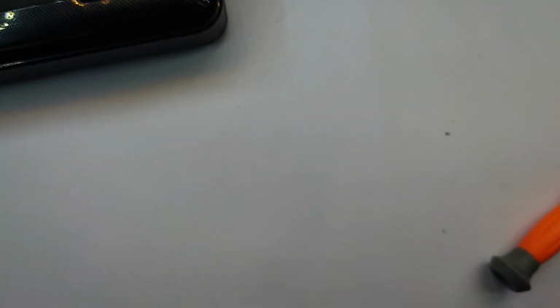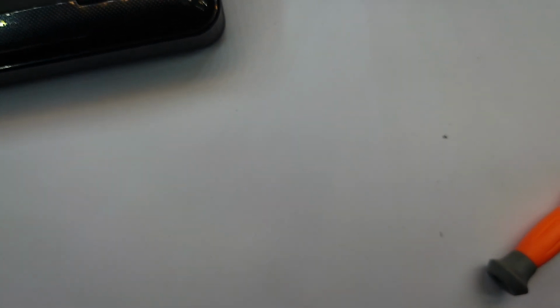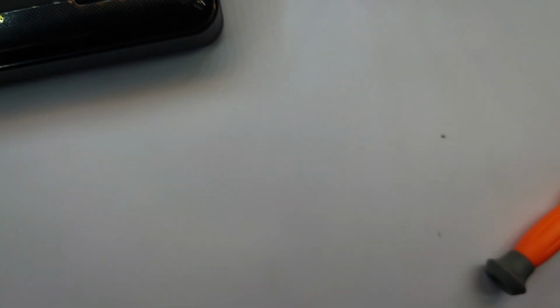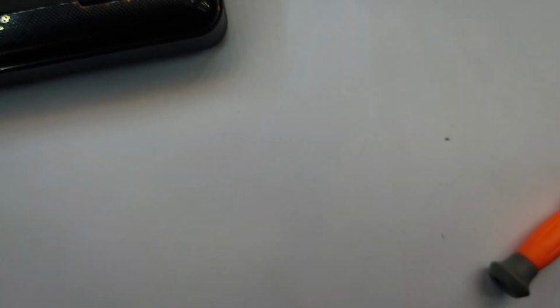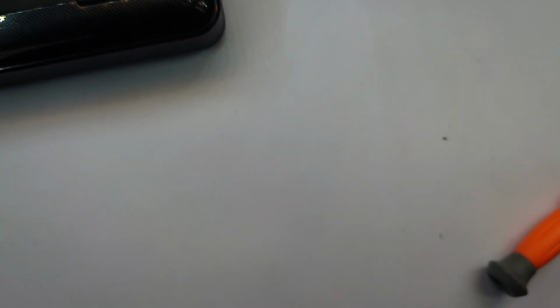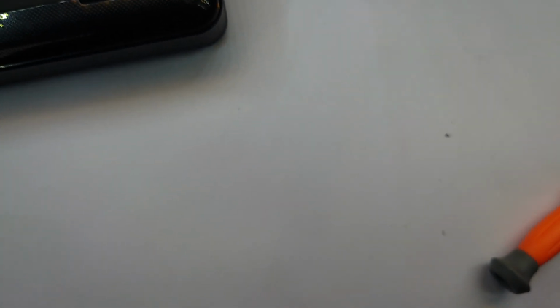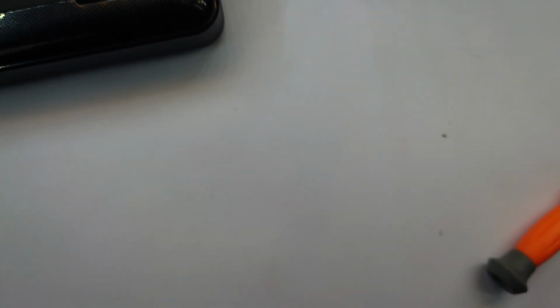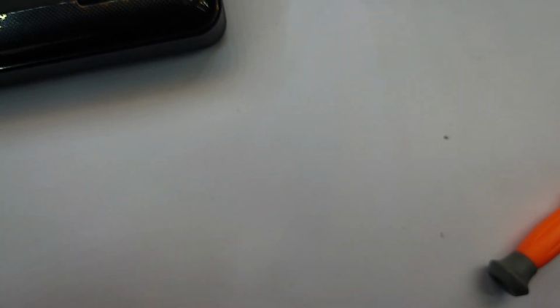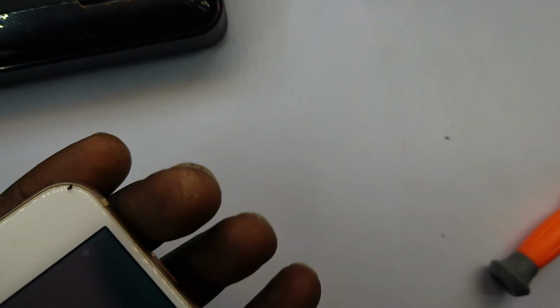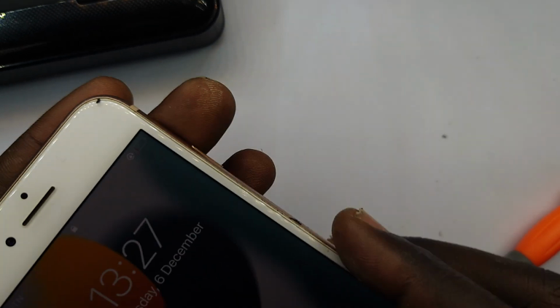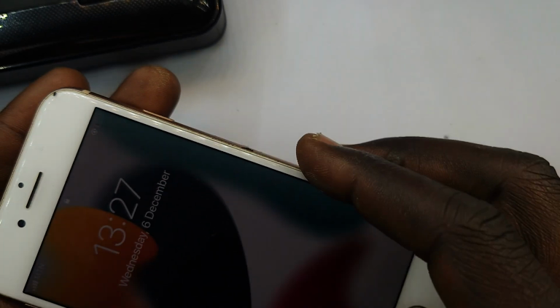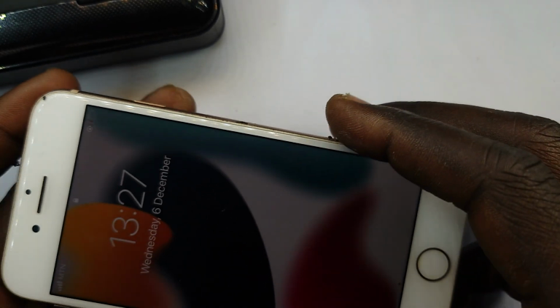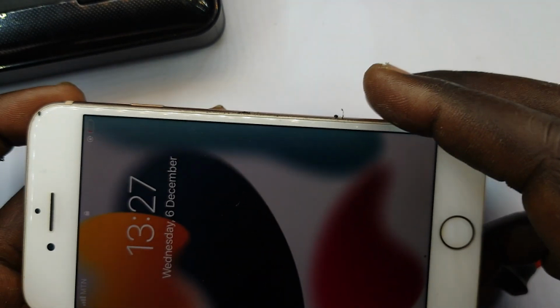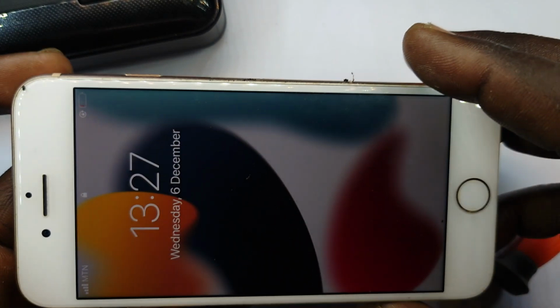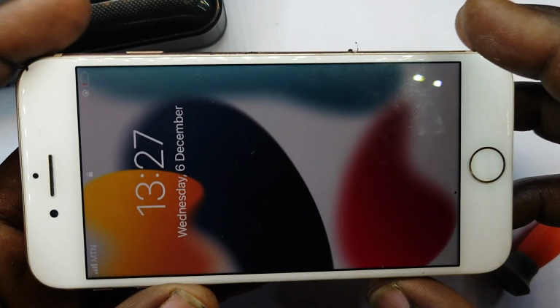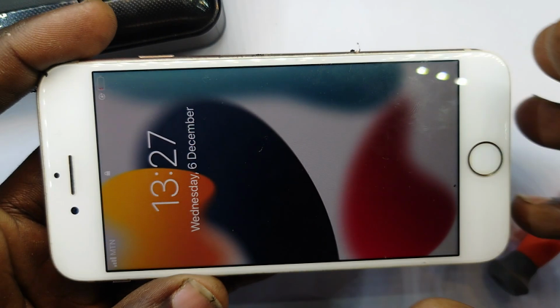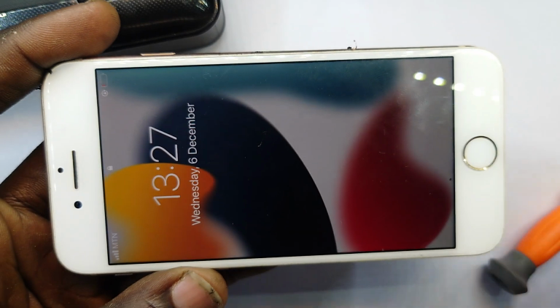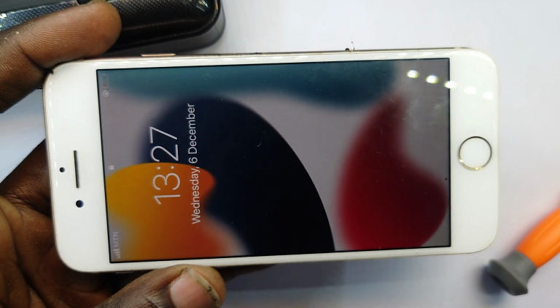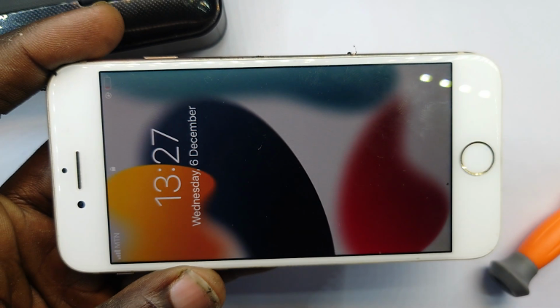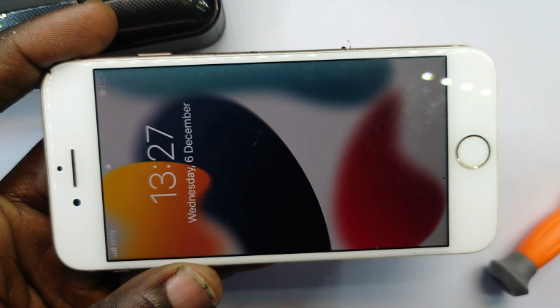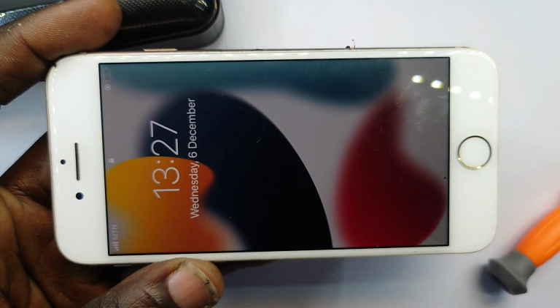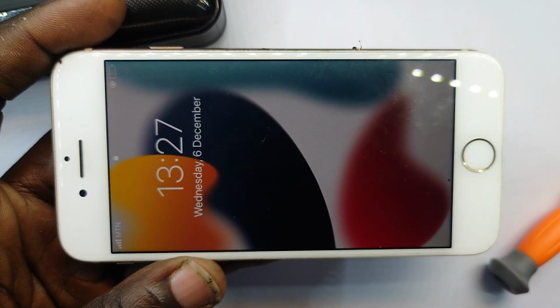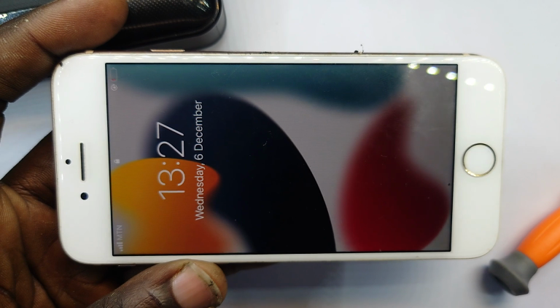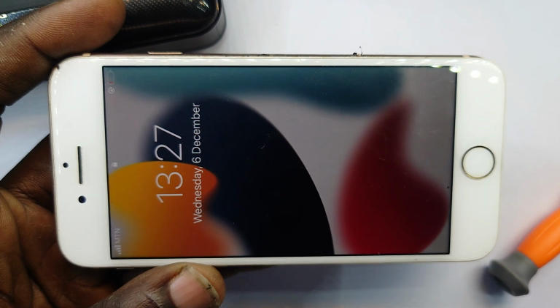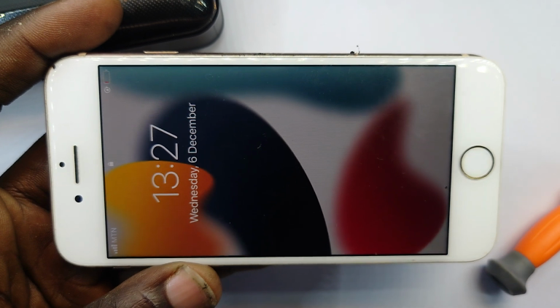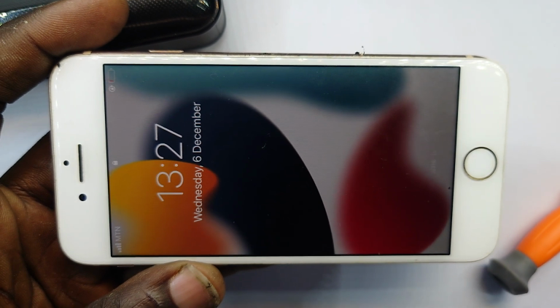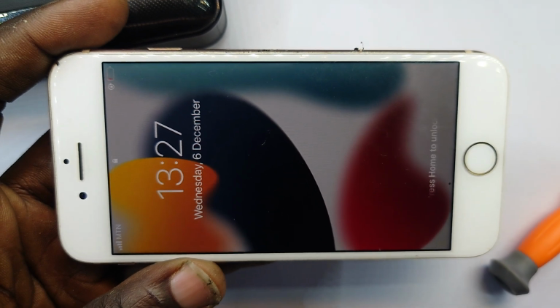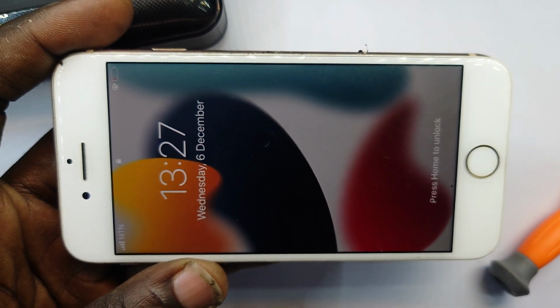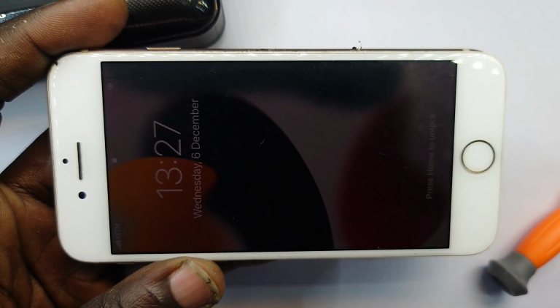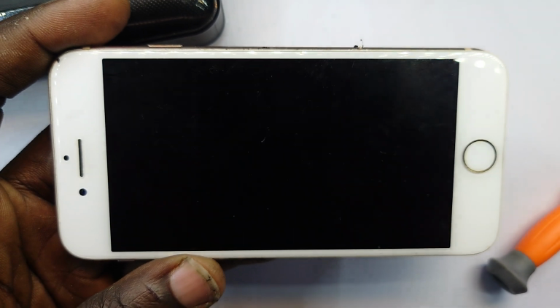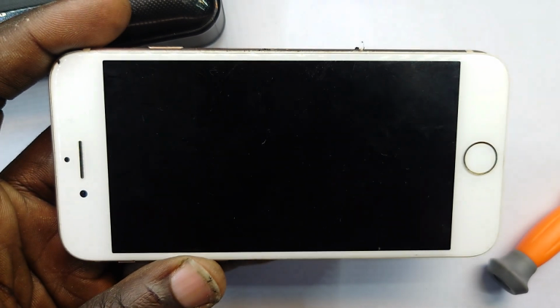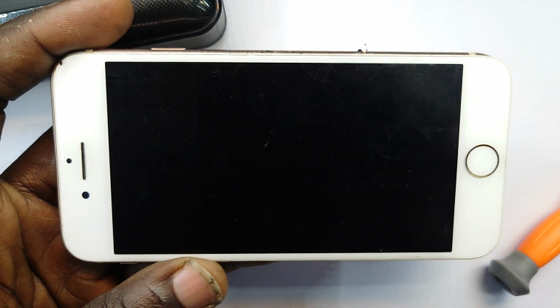So we've figured out it is a battery issue. Let's go get a battery and then come back.